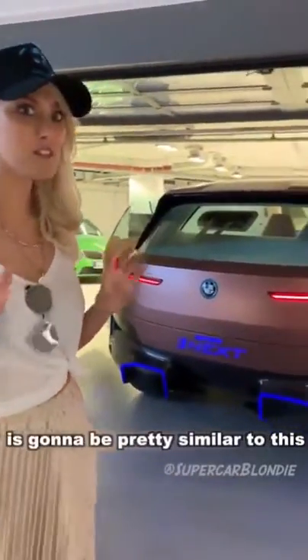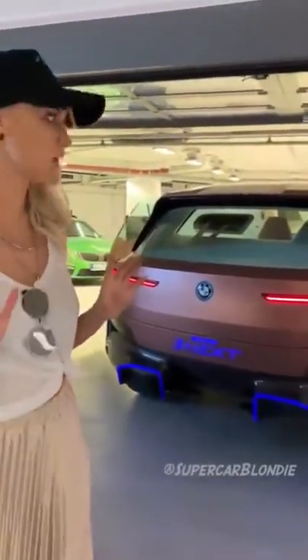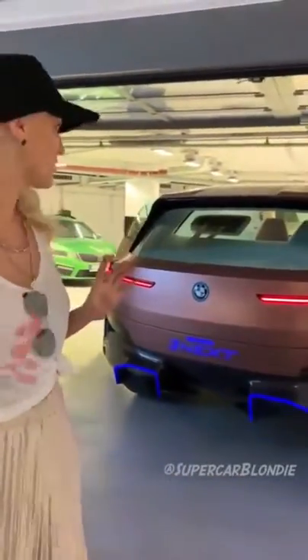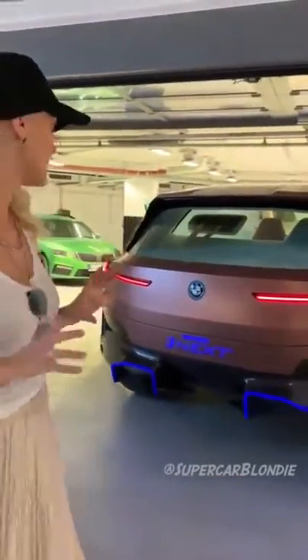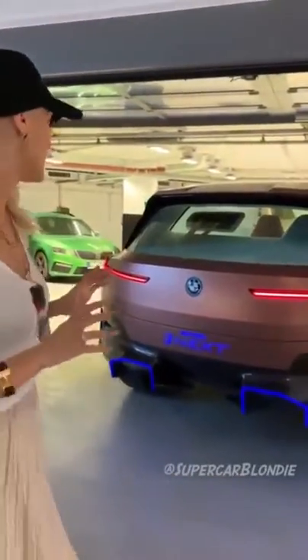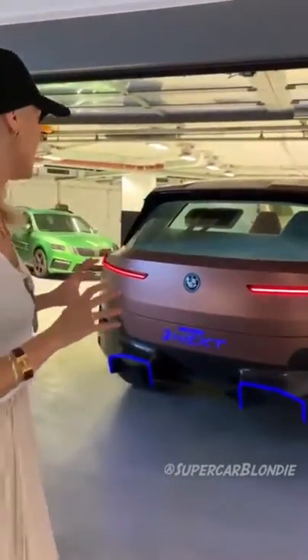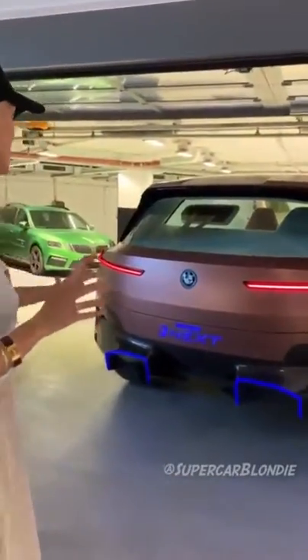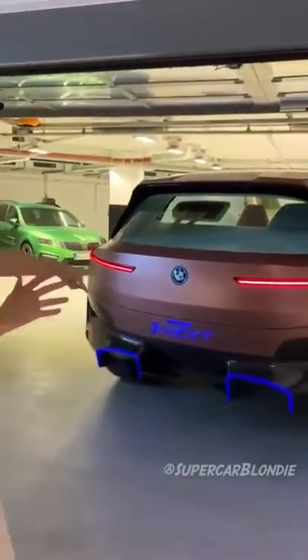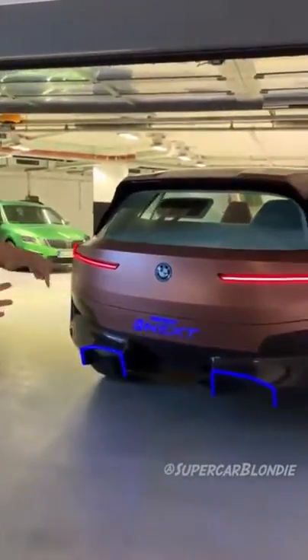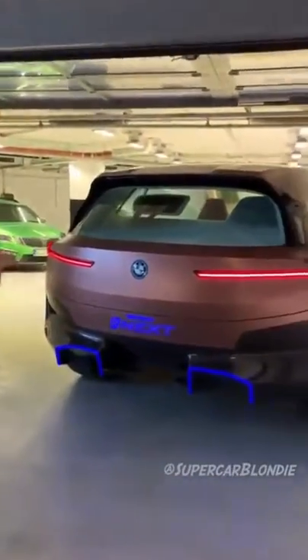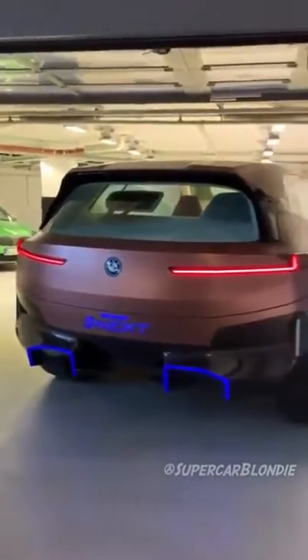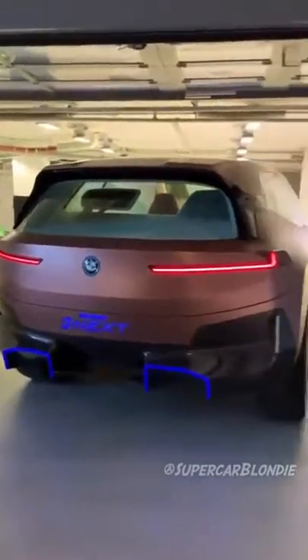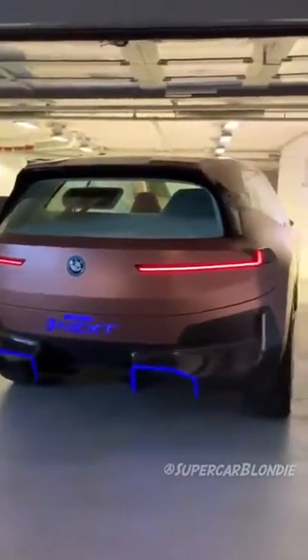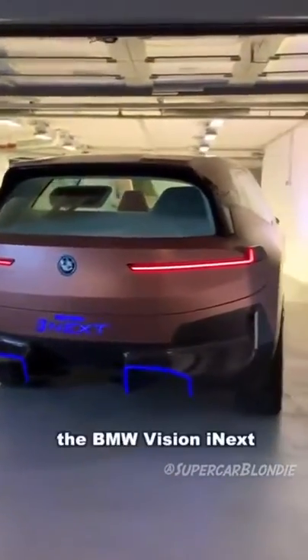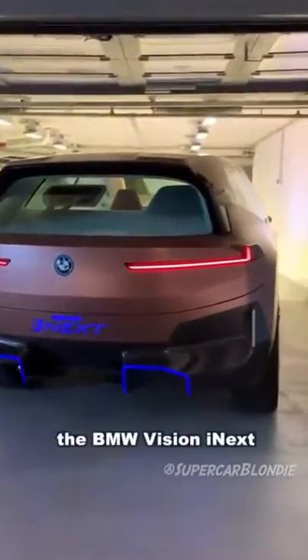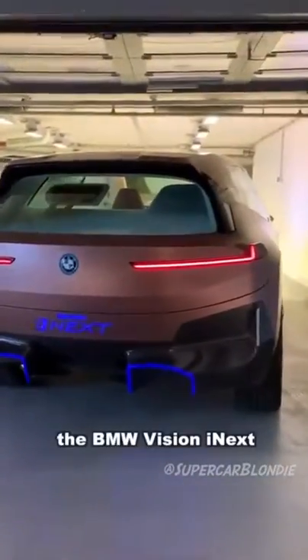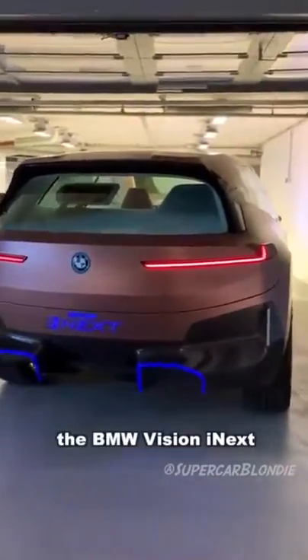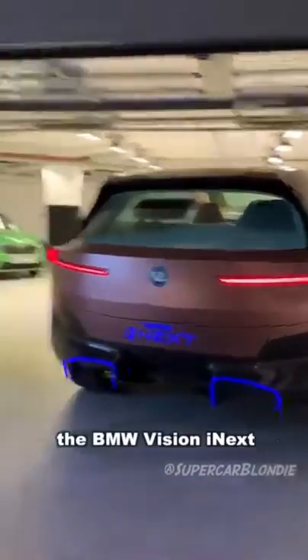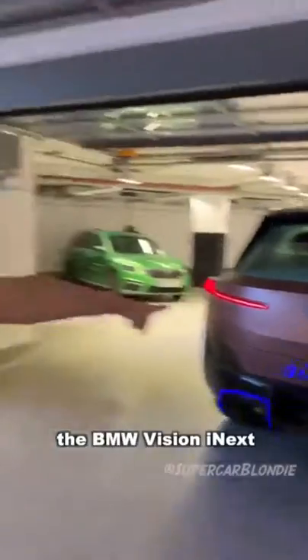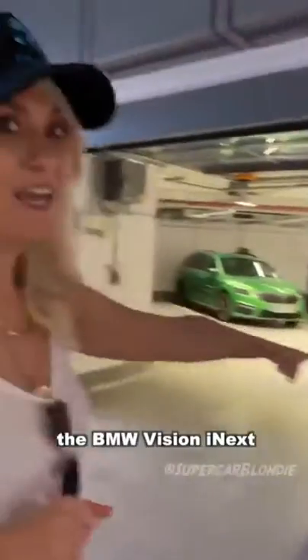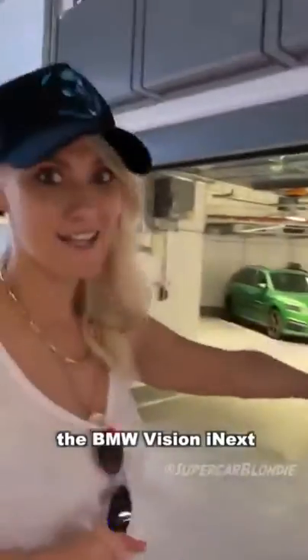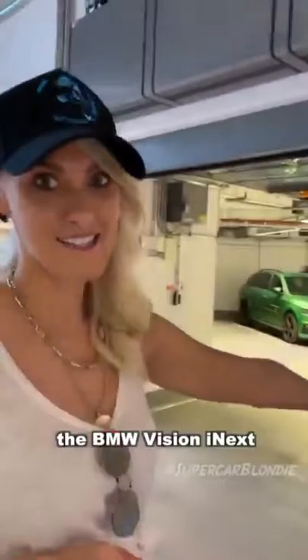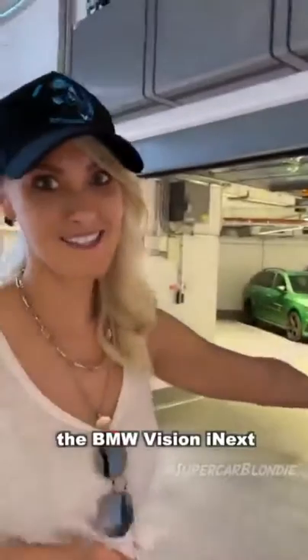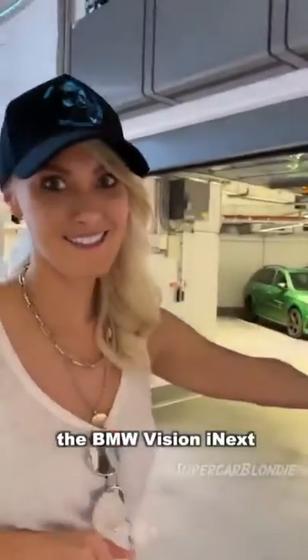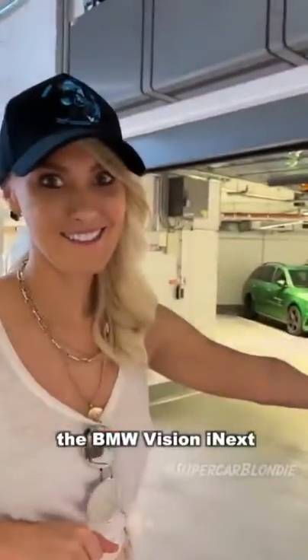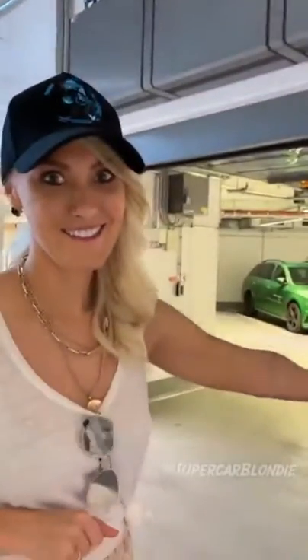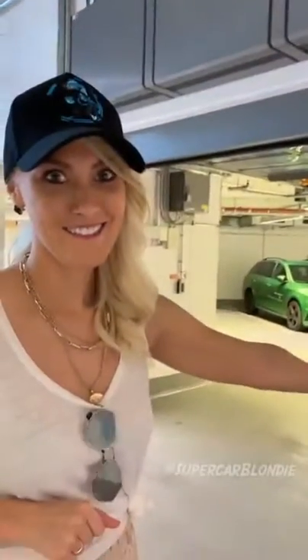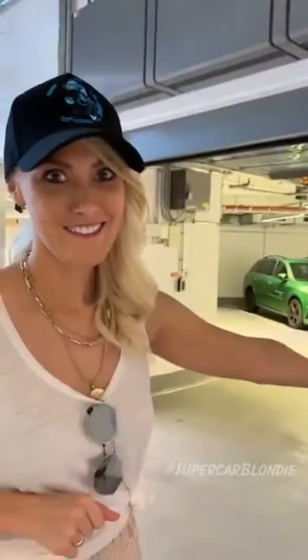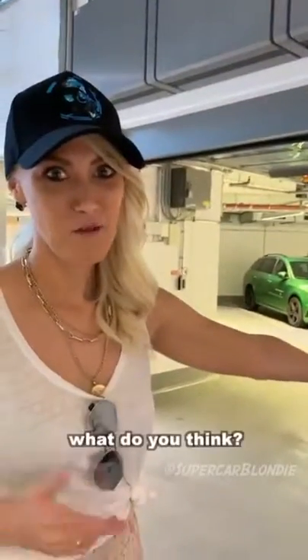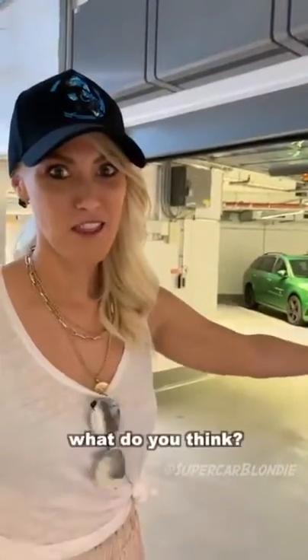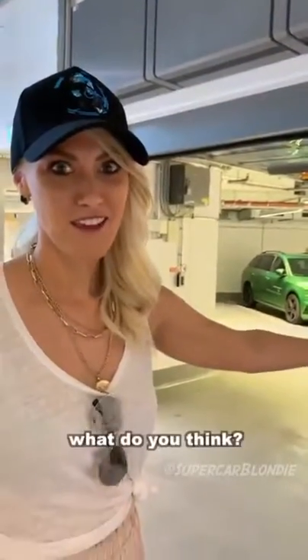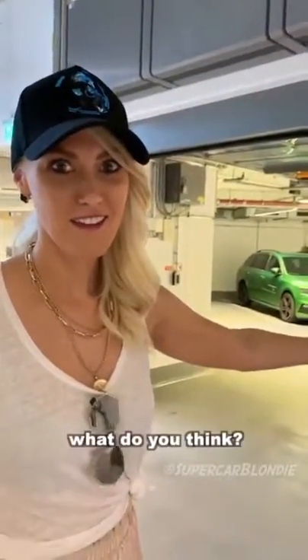So that's kind of crazy. The BMW is using iNext. What do you think?